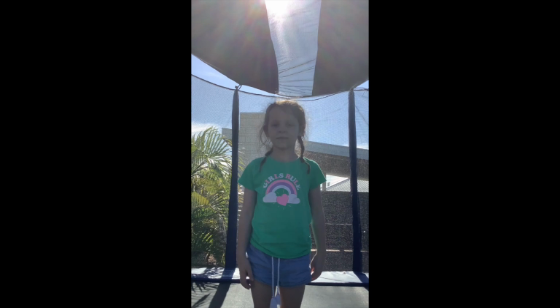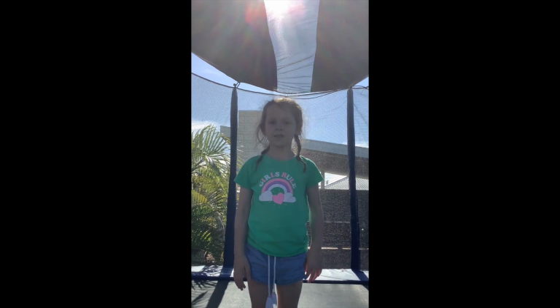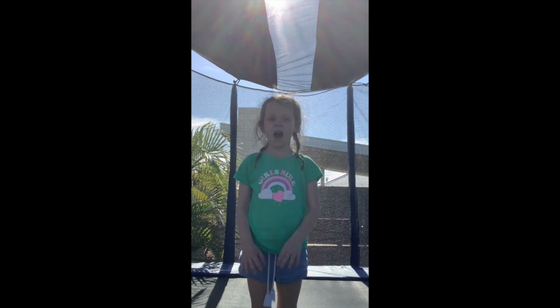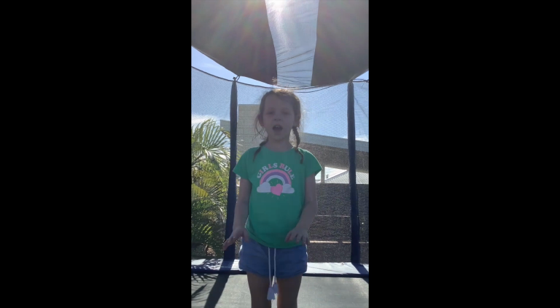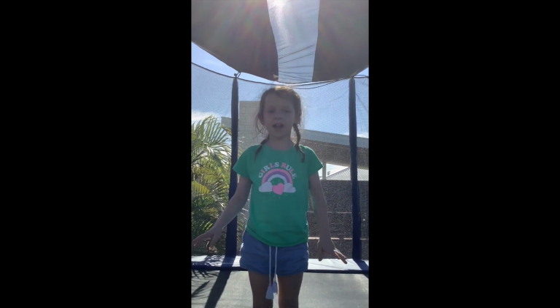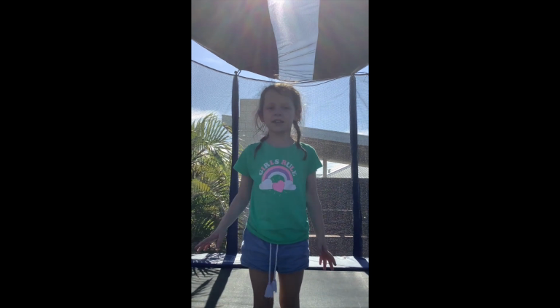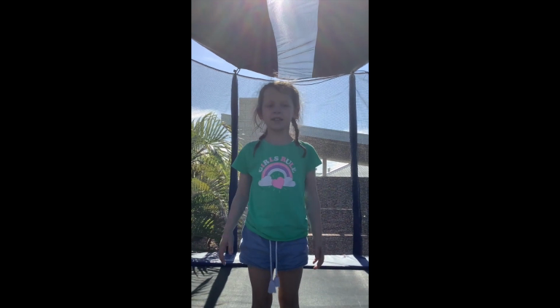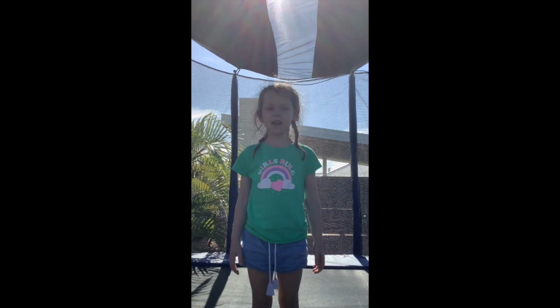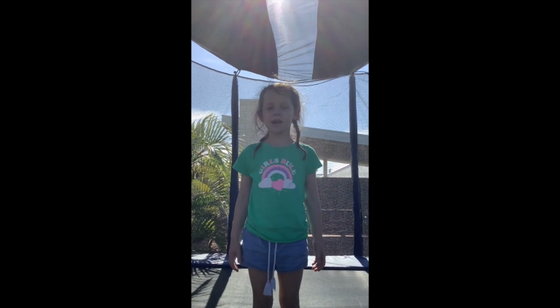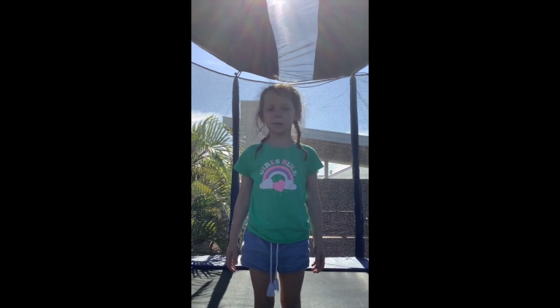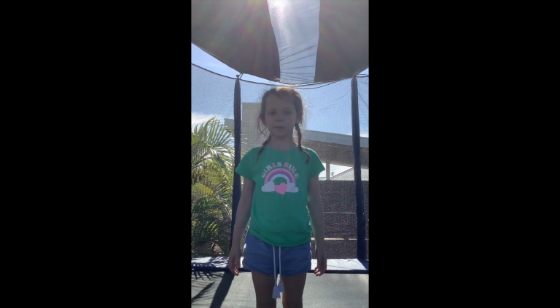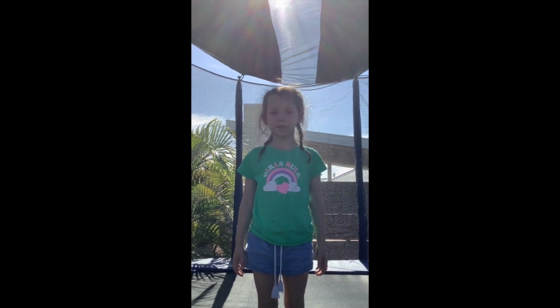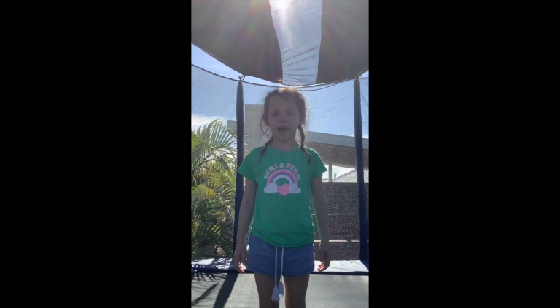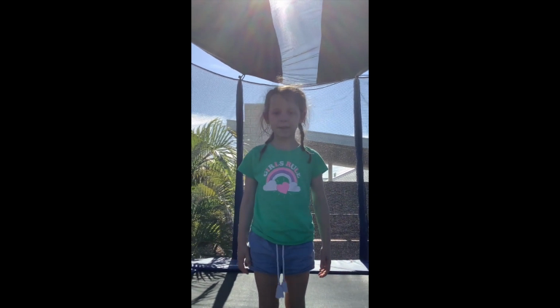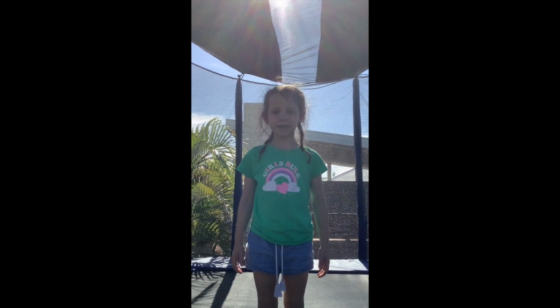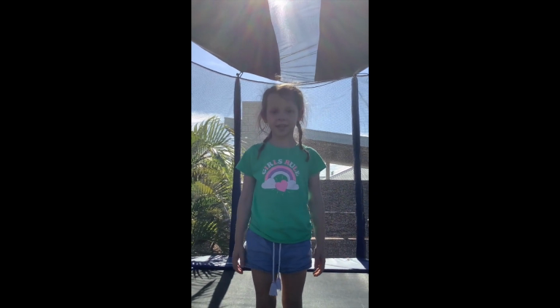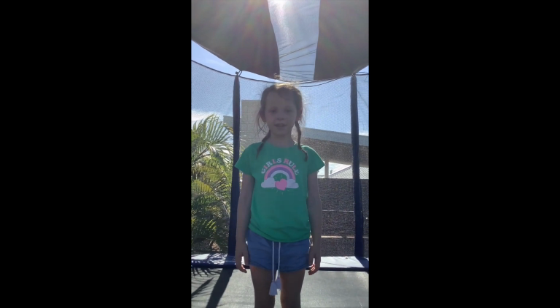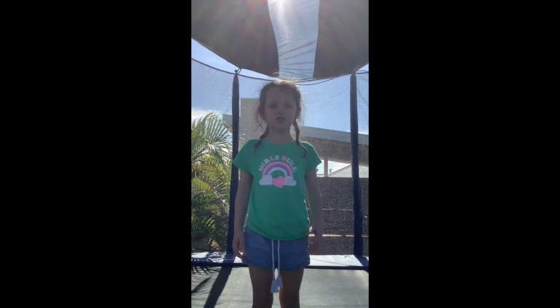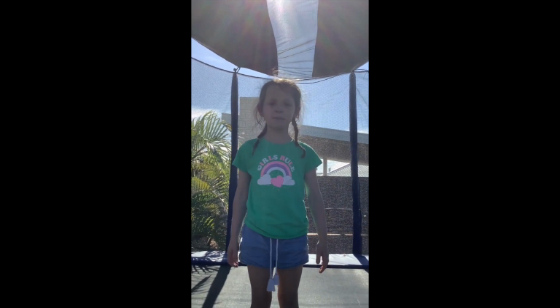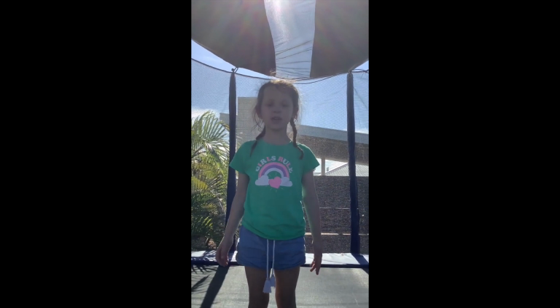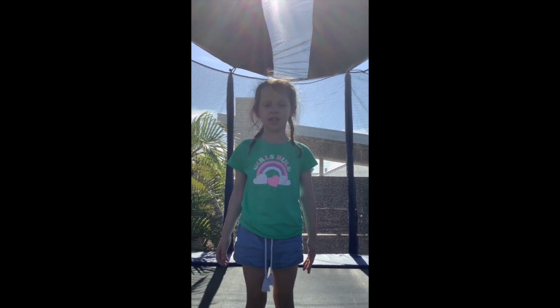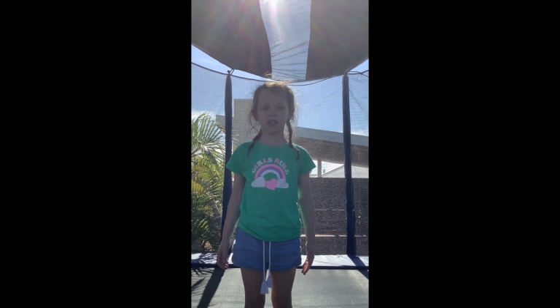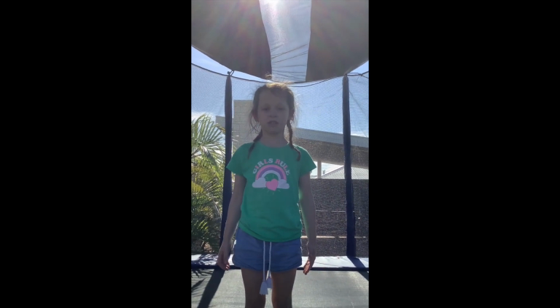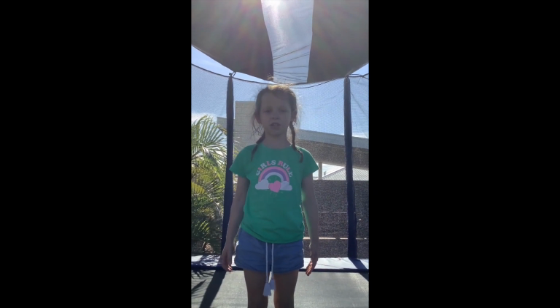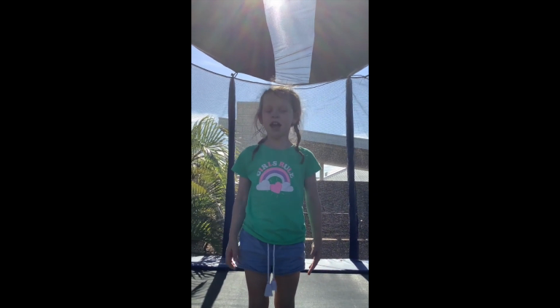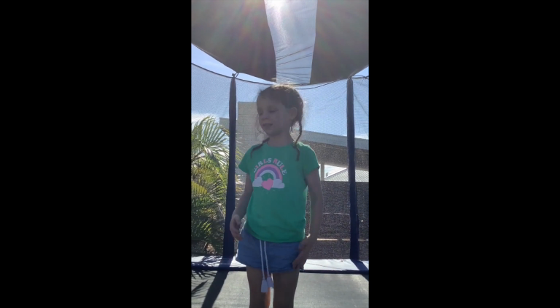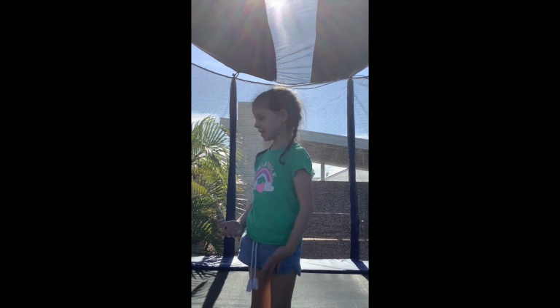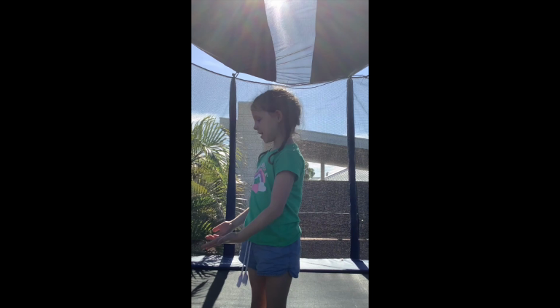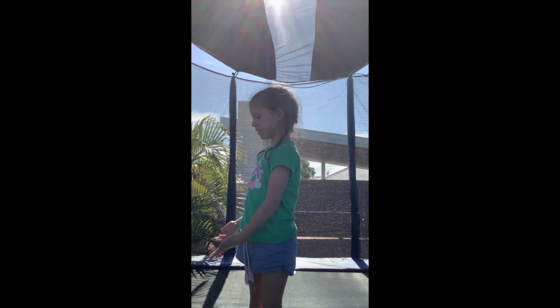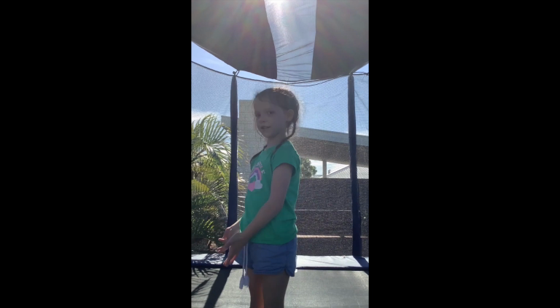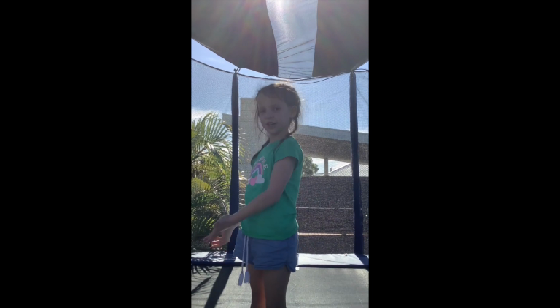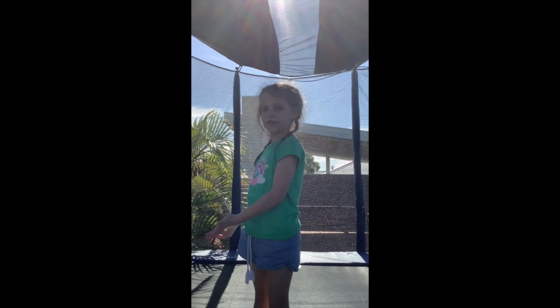Hi guys, today I'm gonna be doing the ABC trampoline challenge. Let's get into the video.